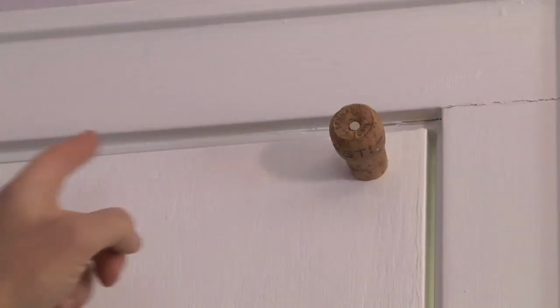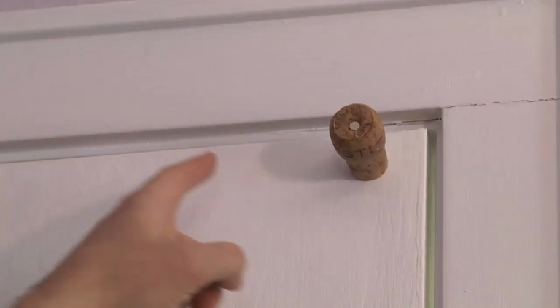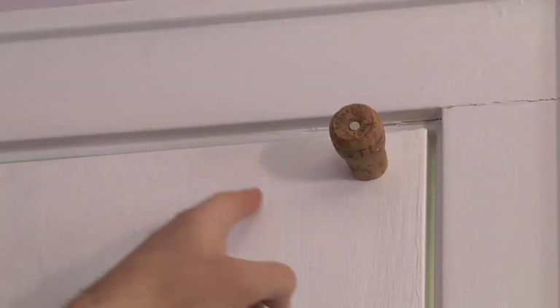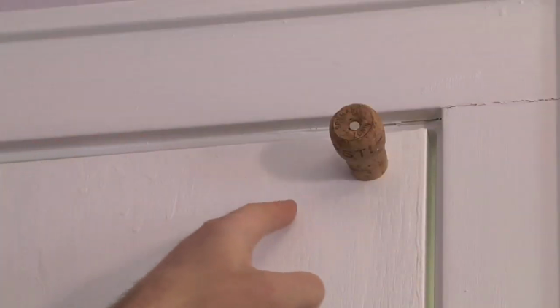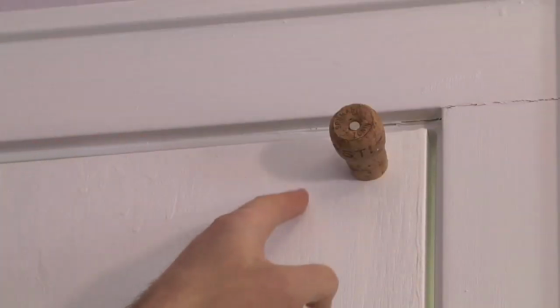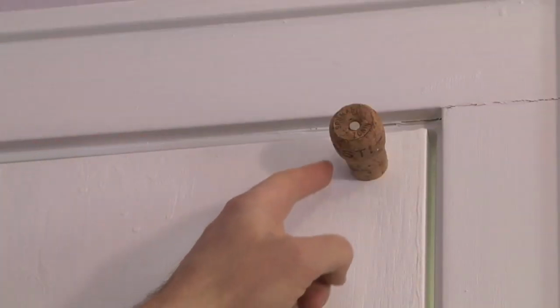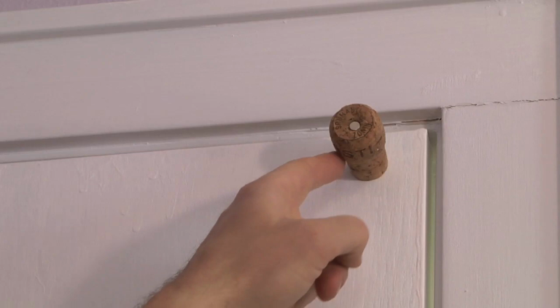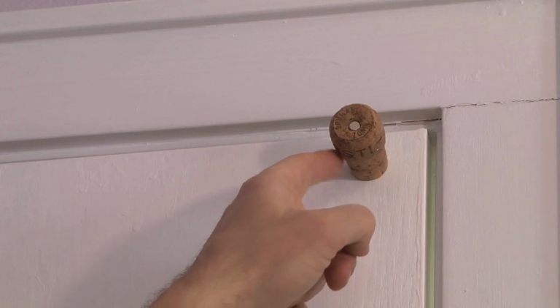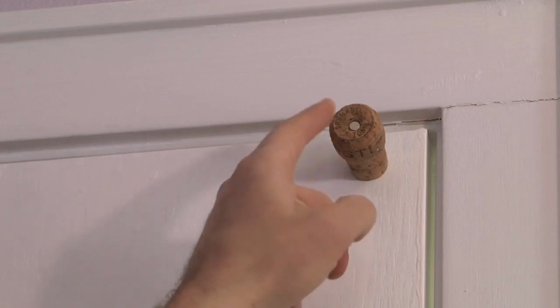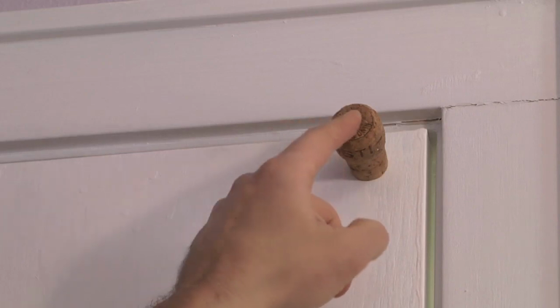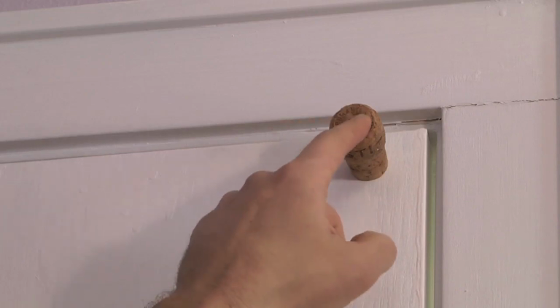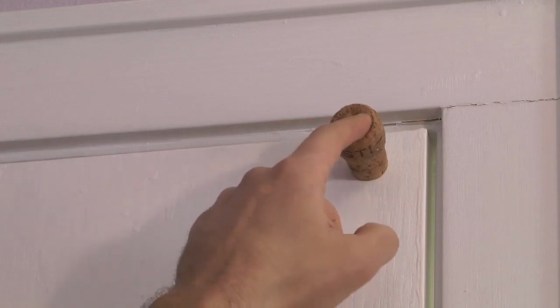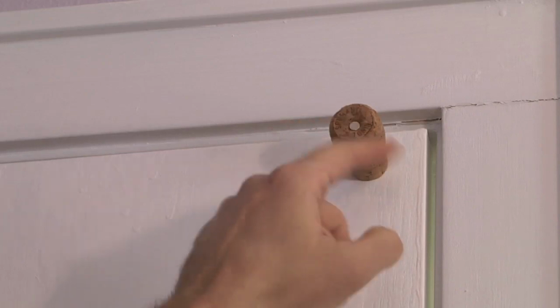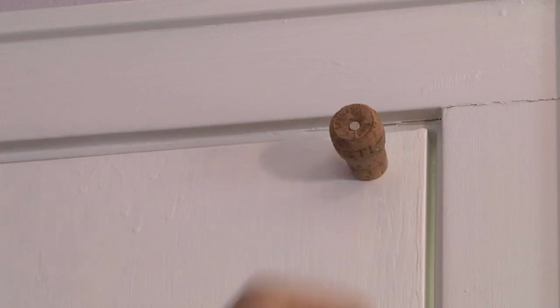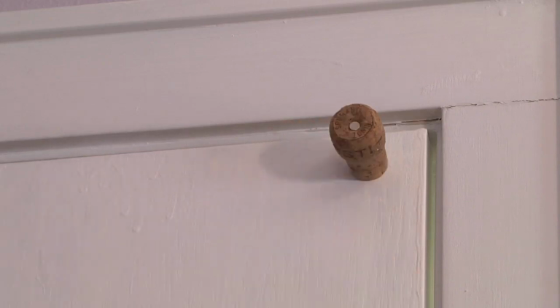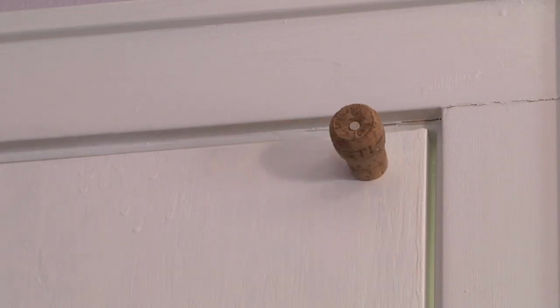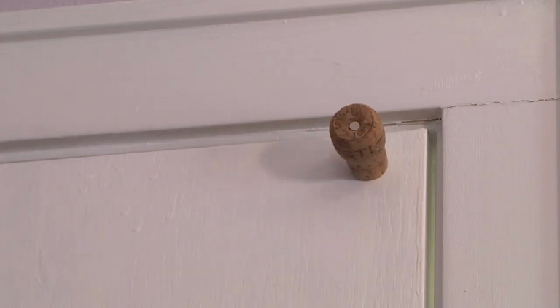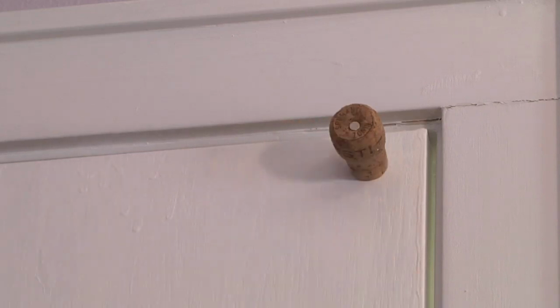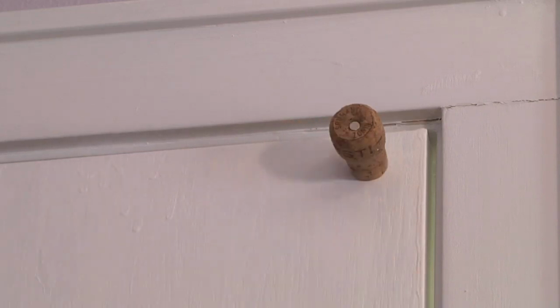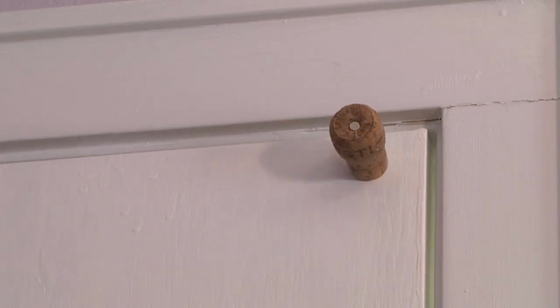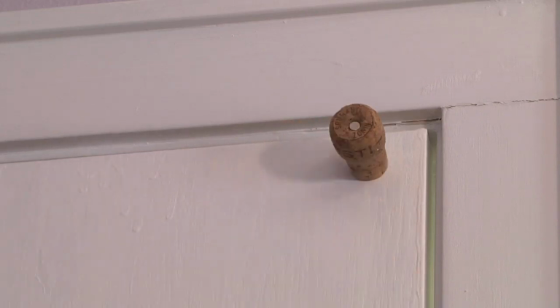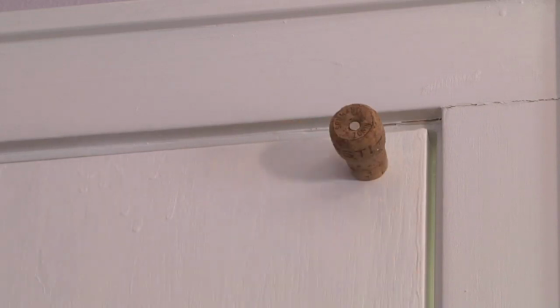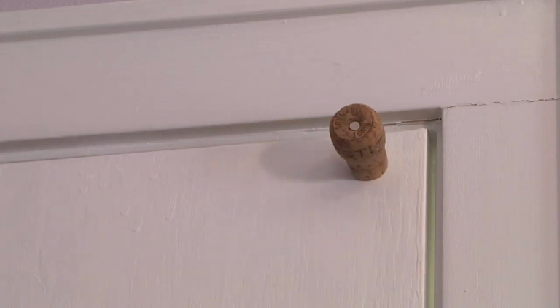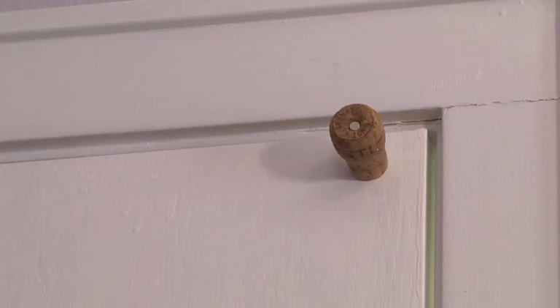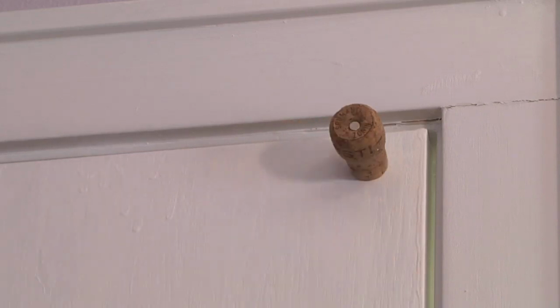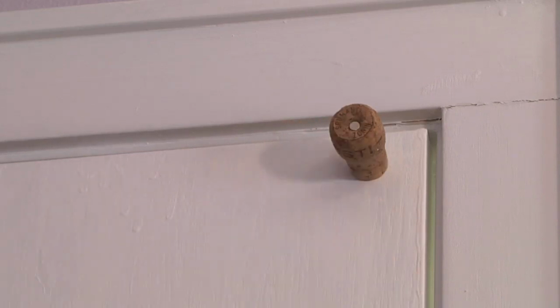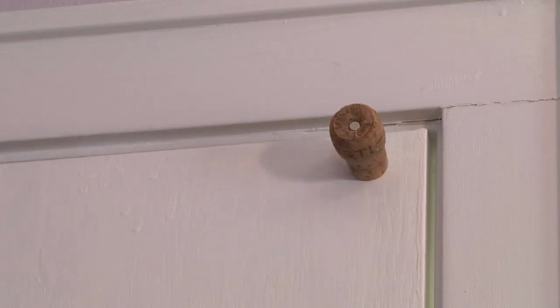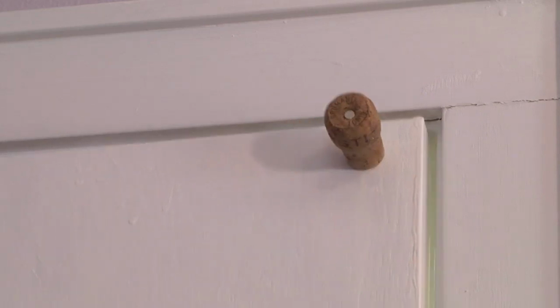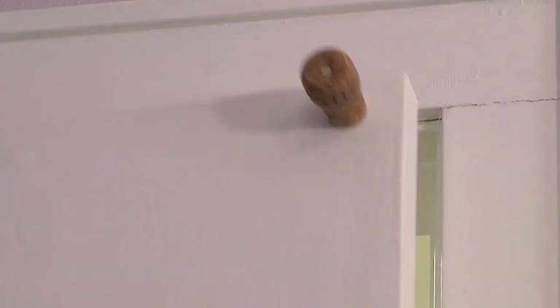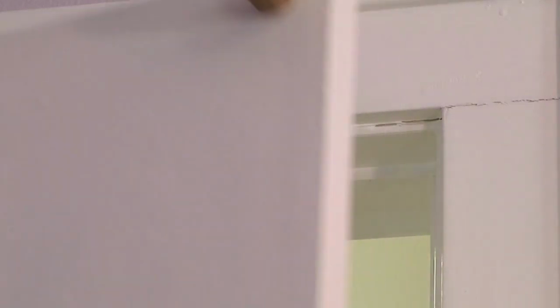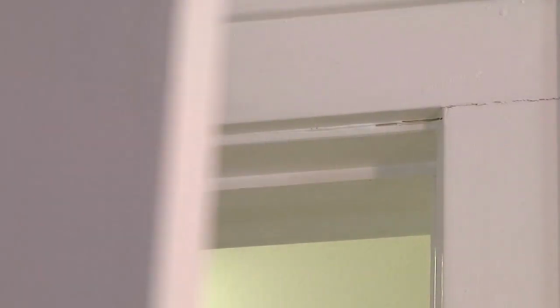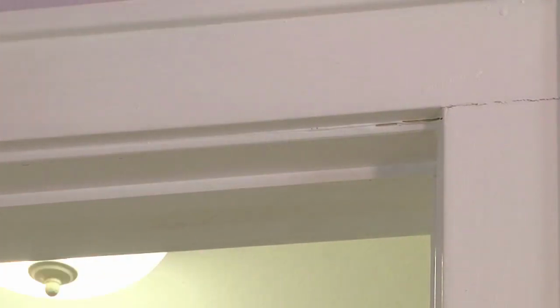I also designed and built a magnetic doorstop for the top to hold the top half of the door open.